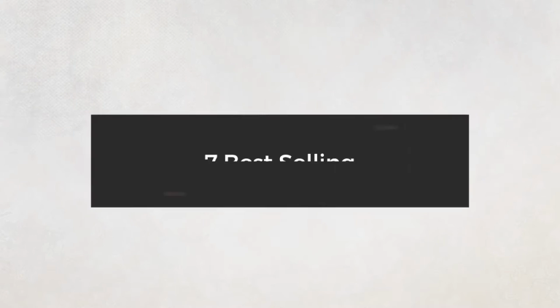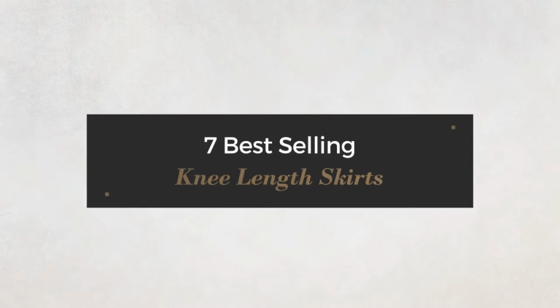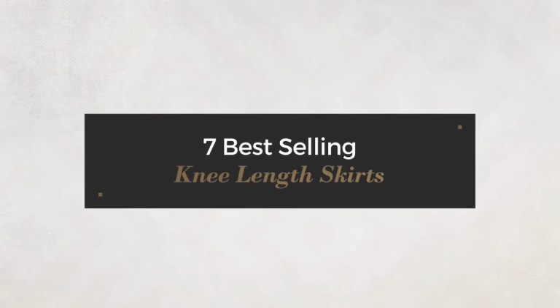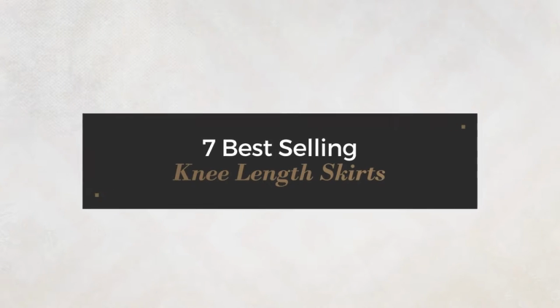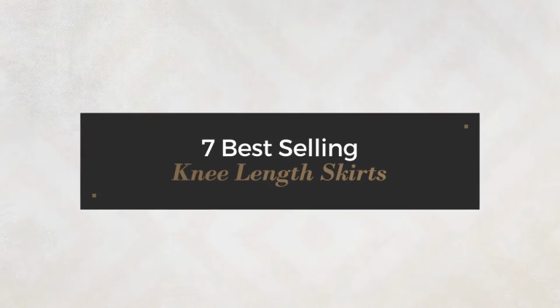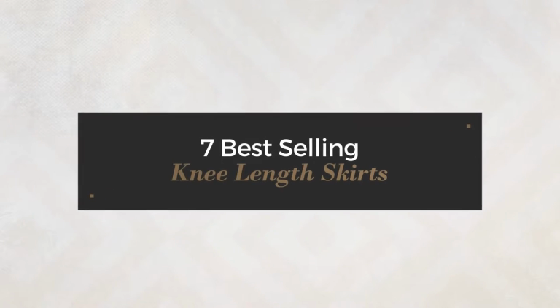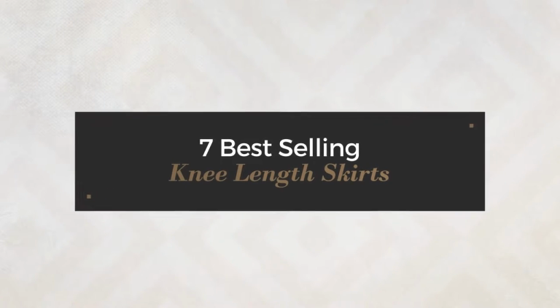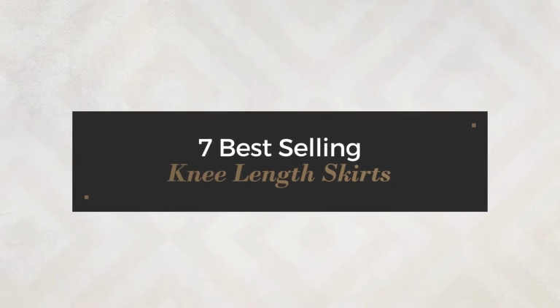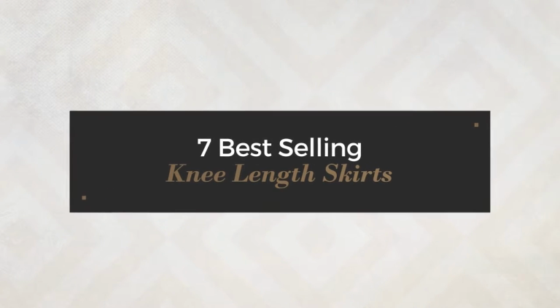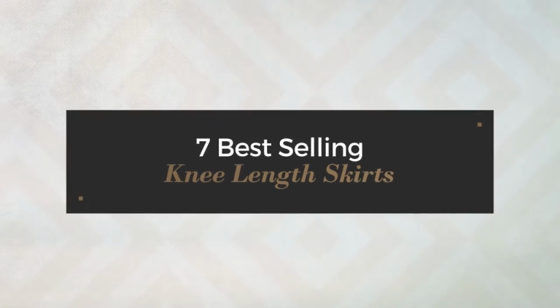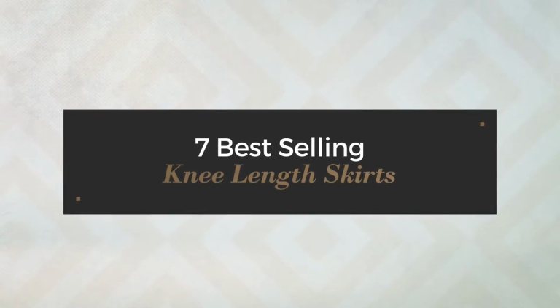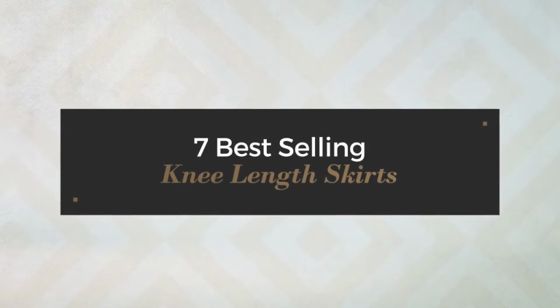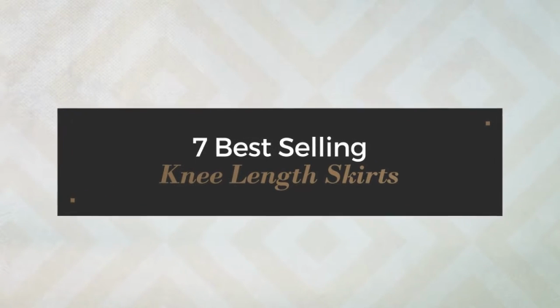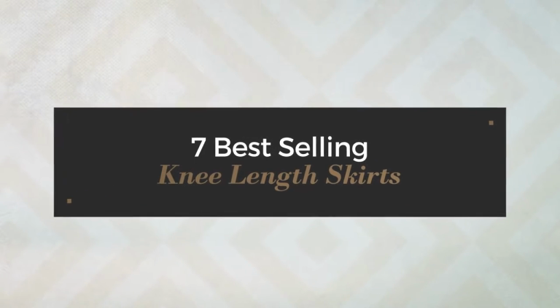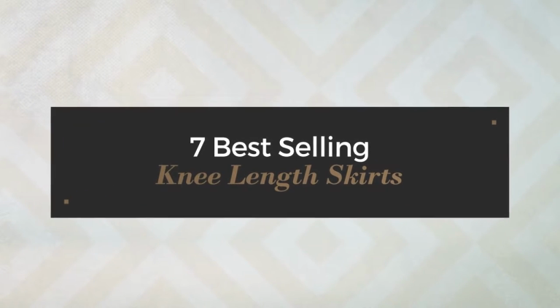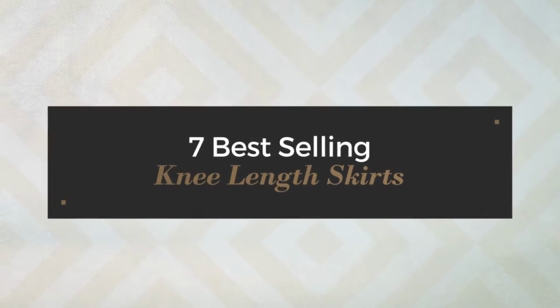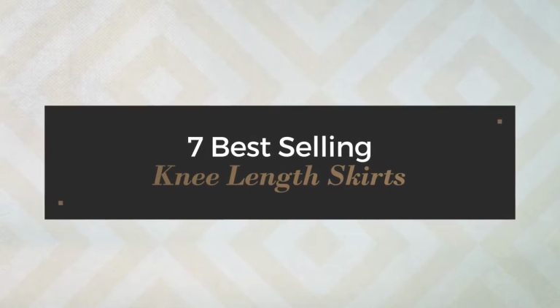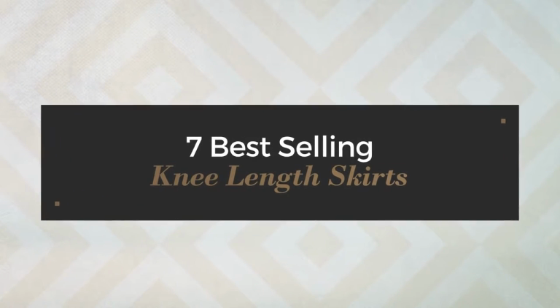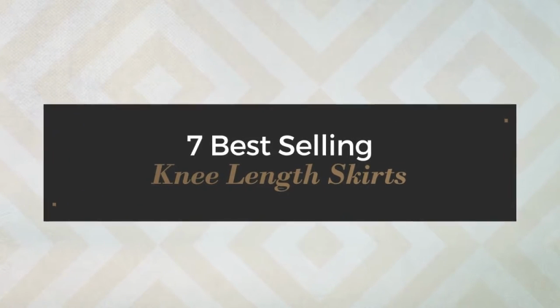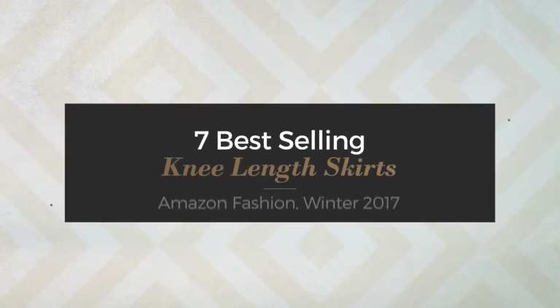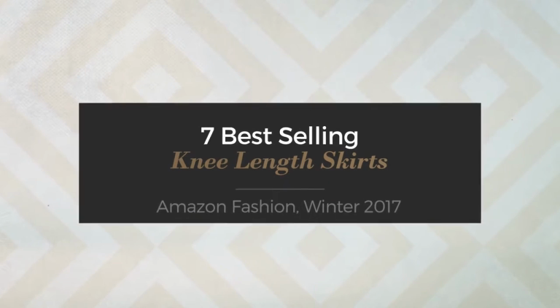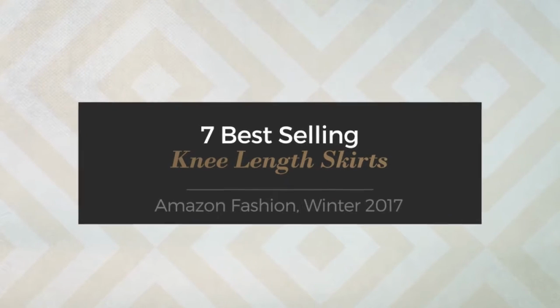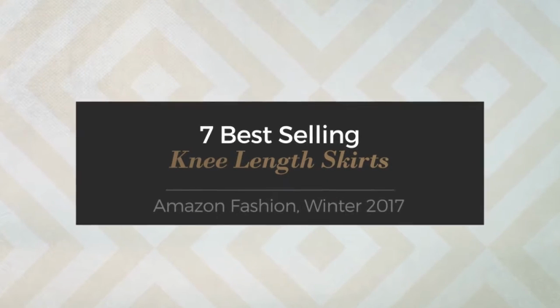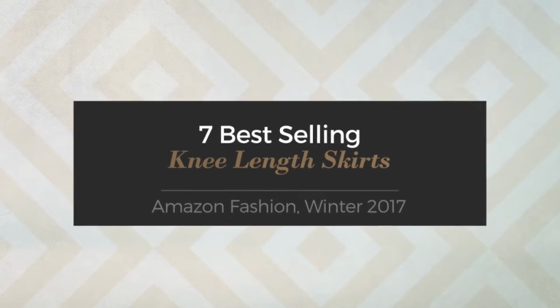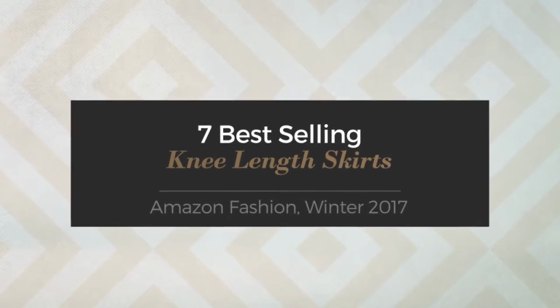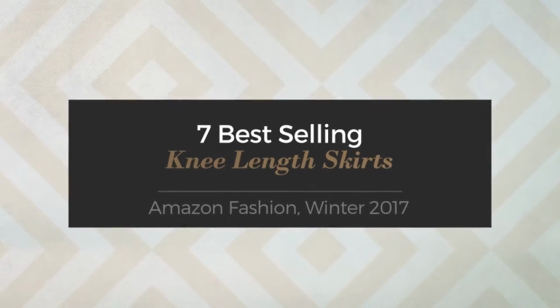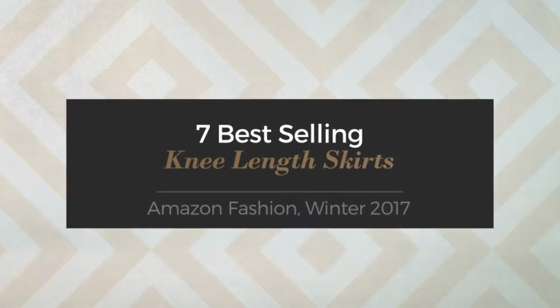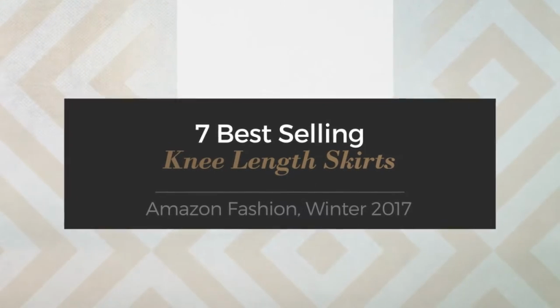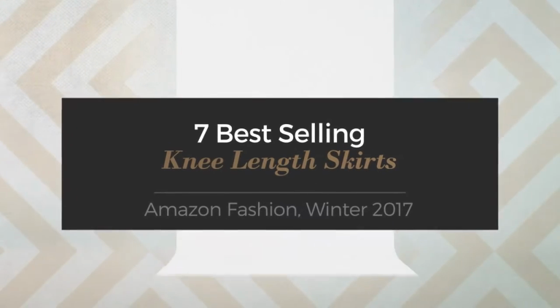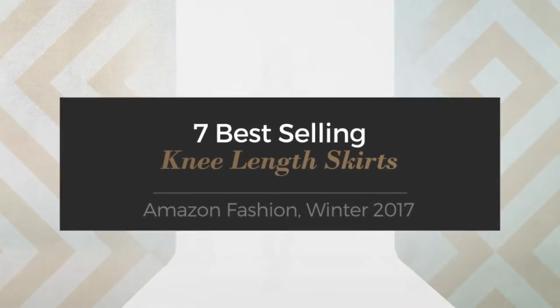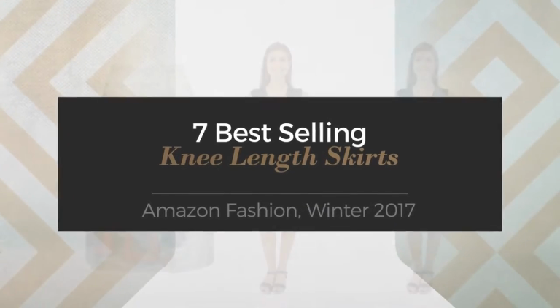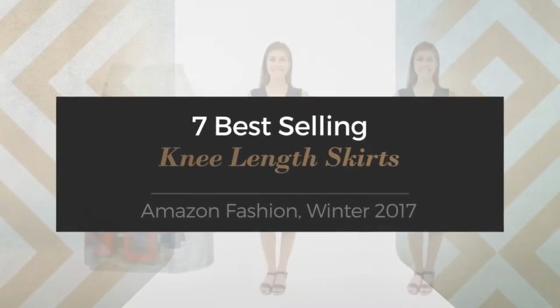7 Best-Selling Knee-Length Skirts, Amazon Fashion, Winter 2017.